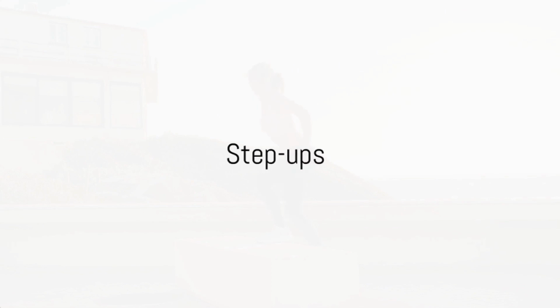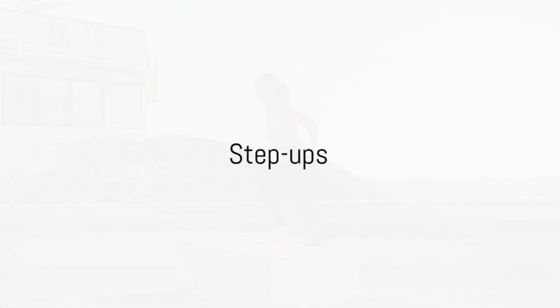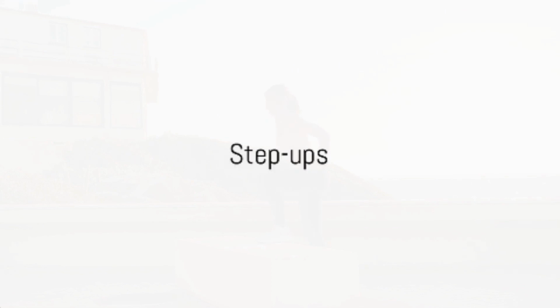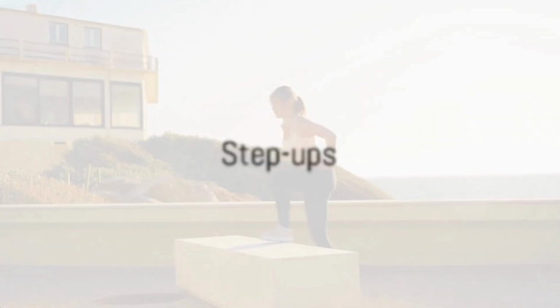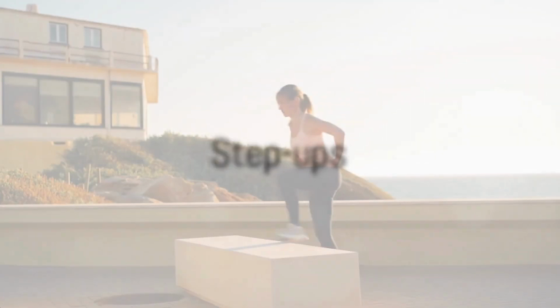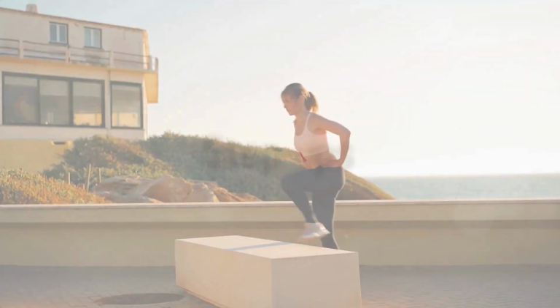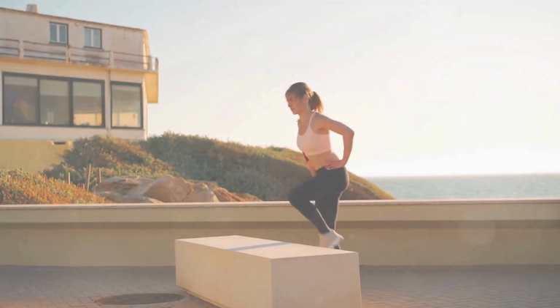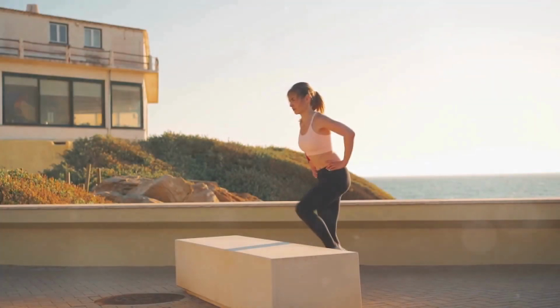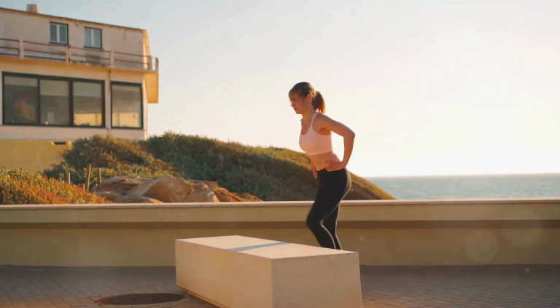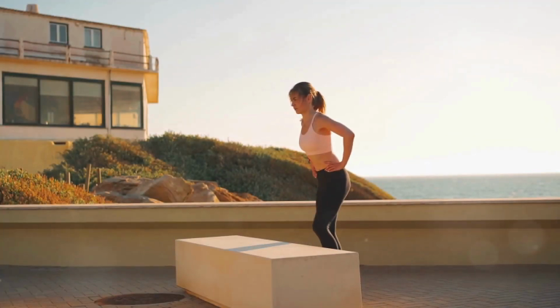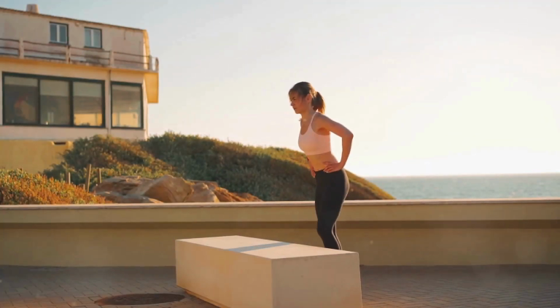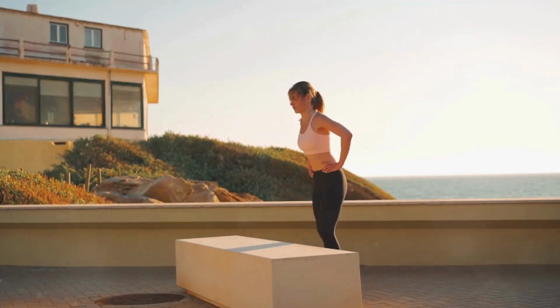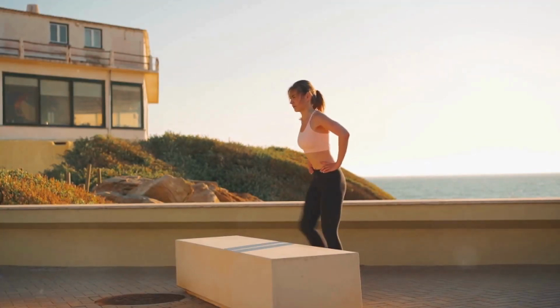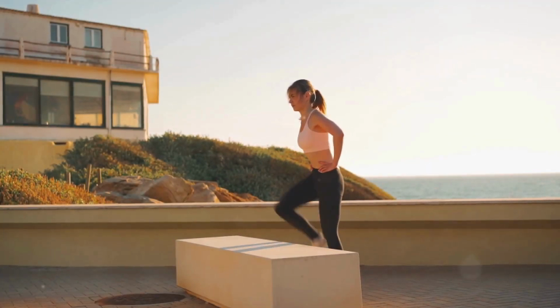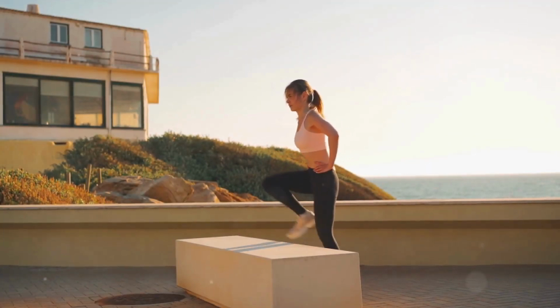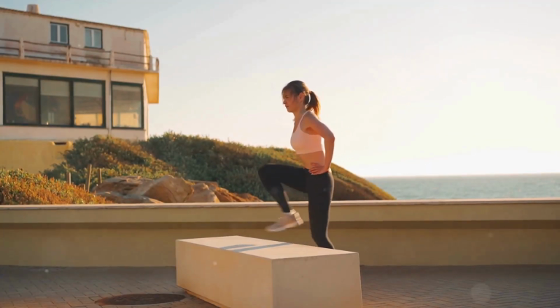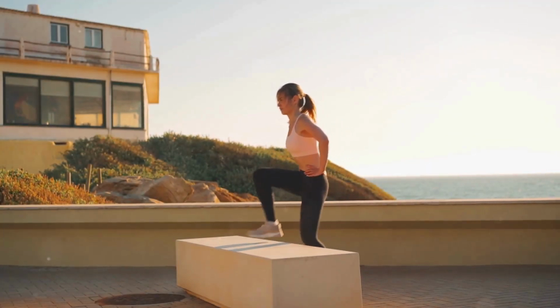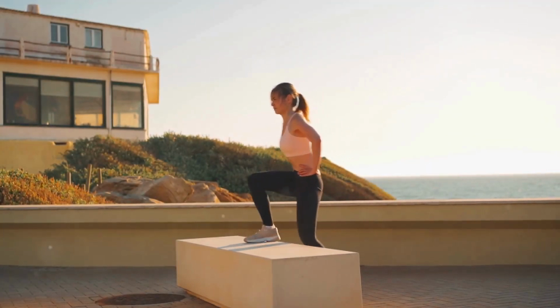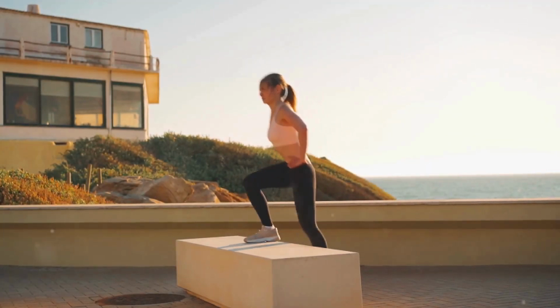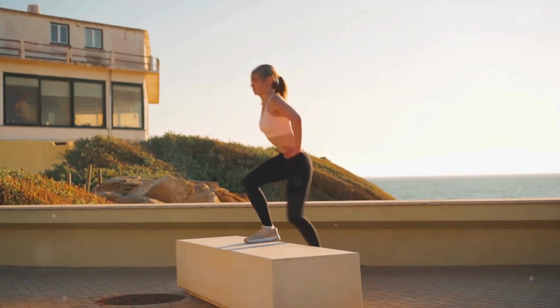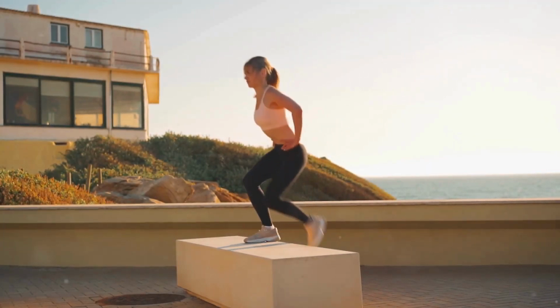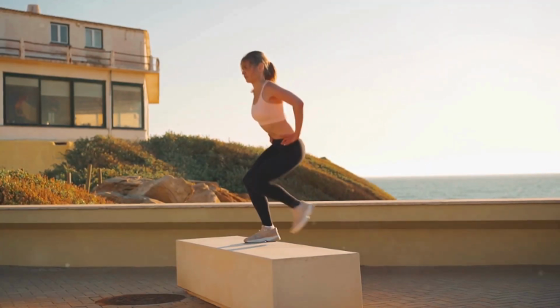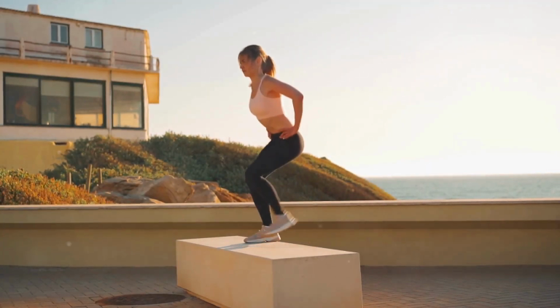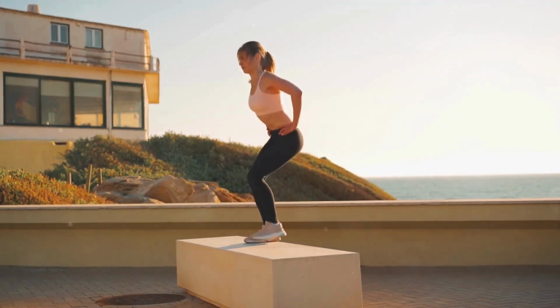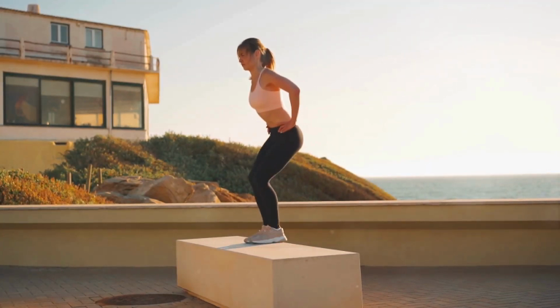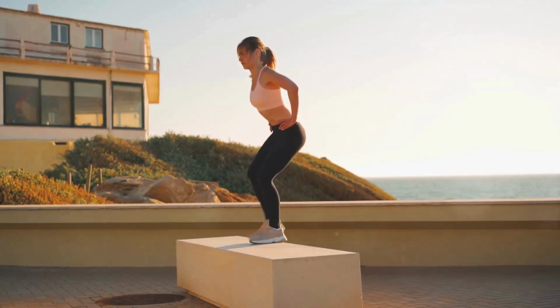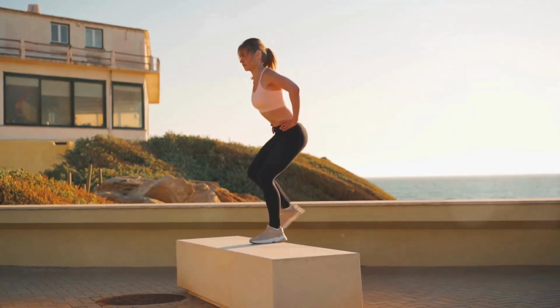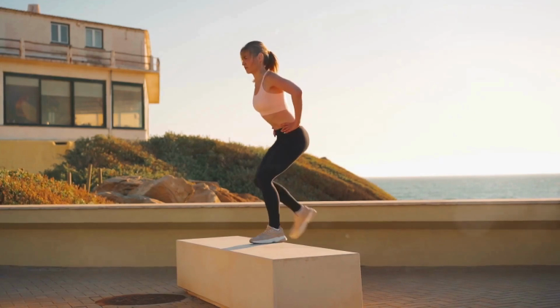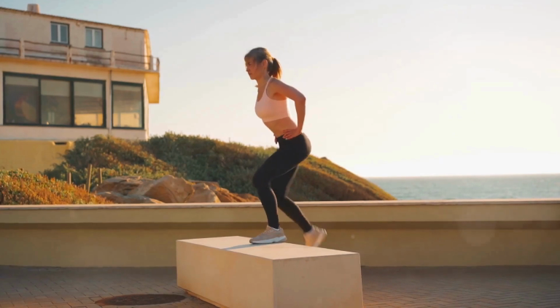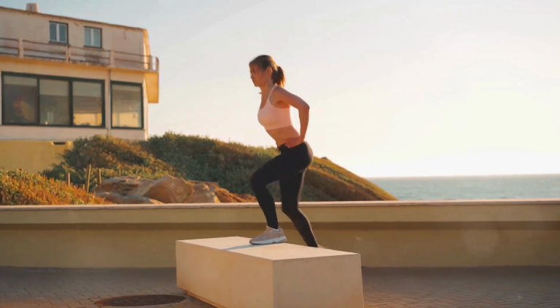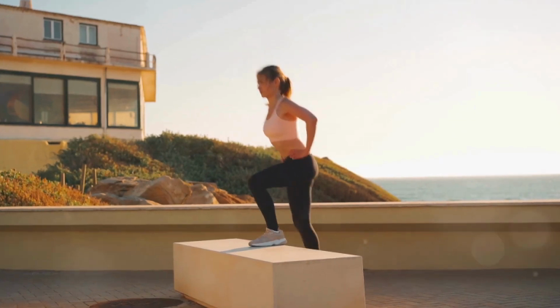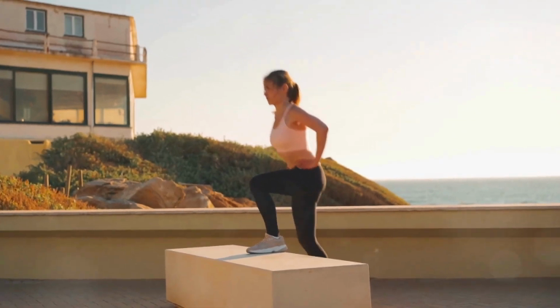Step ups require a bench or sturdy platform. Step up with one foot, press through your heel to lift your body. Step back down, repeat, and then switch legs.